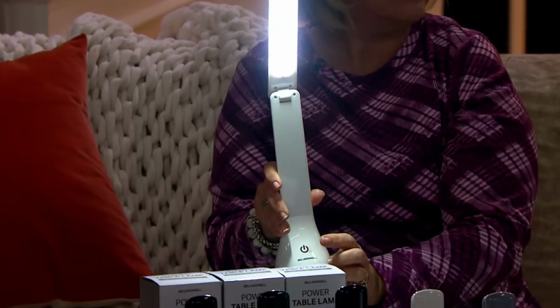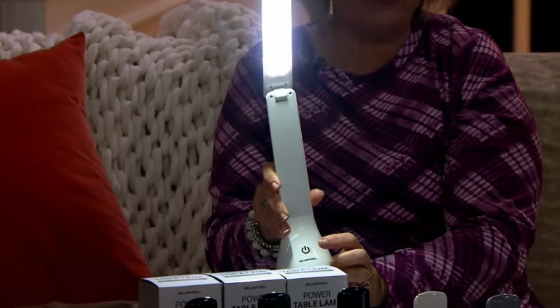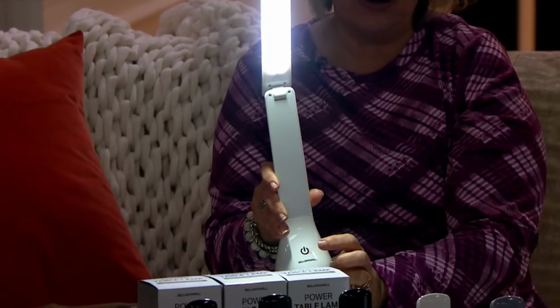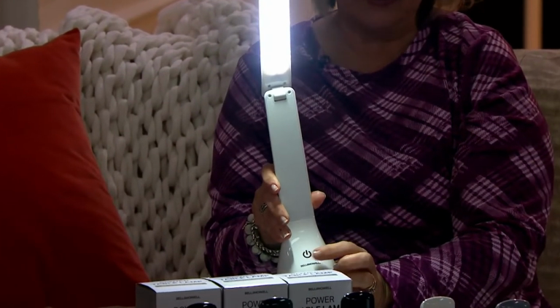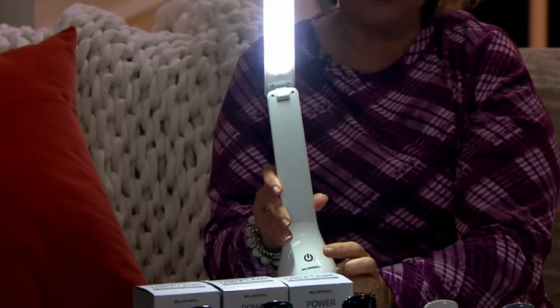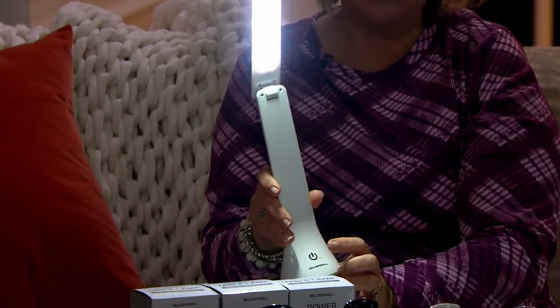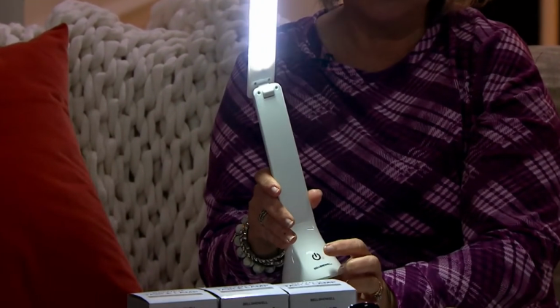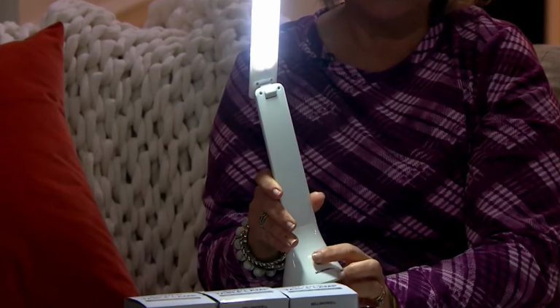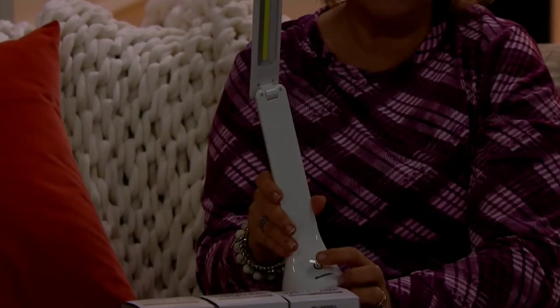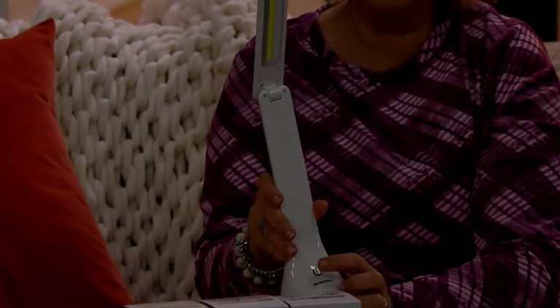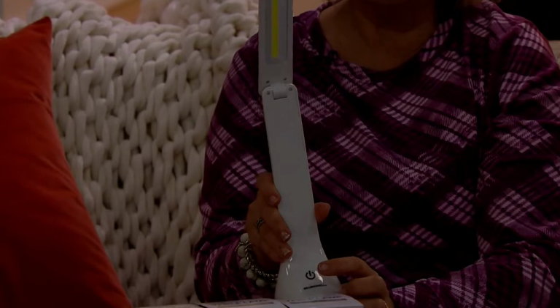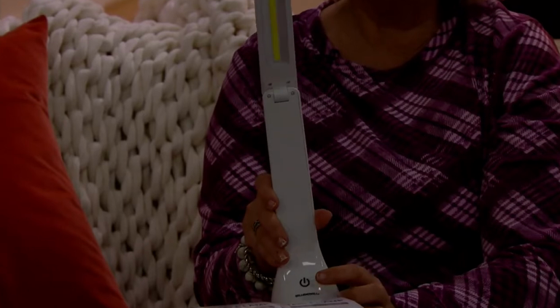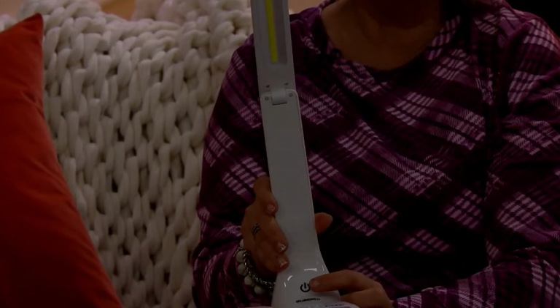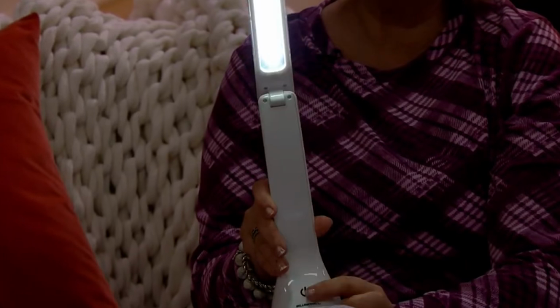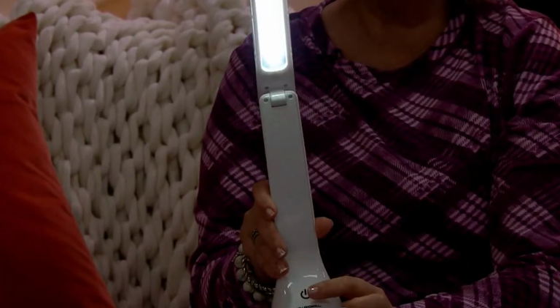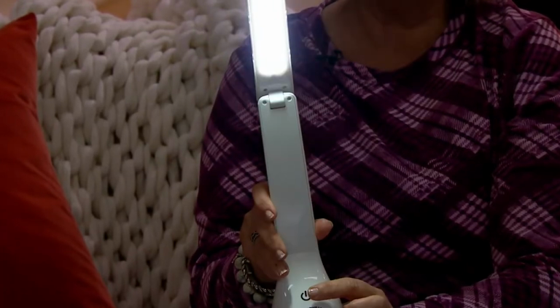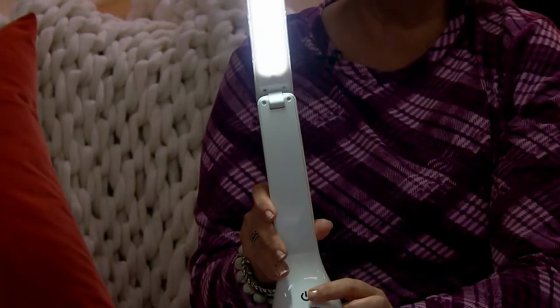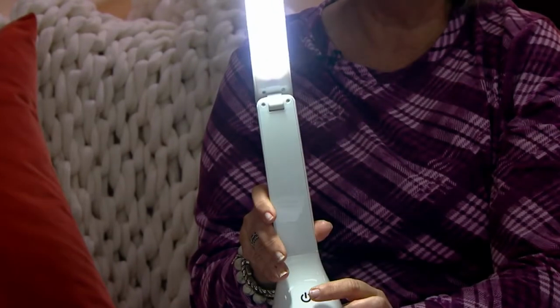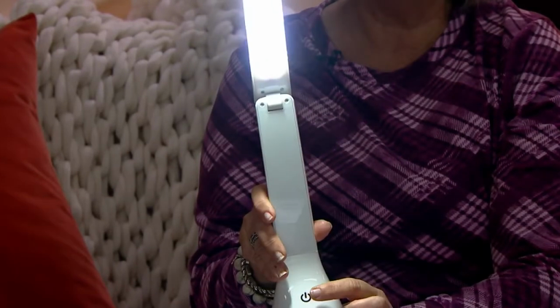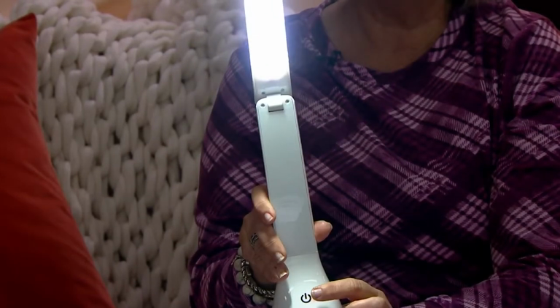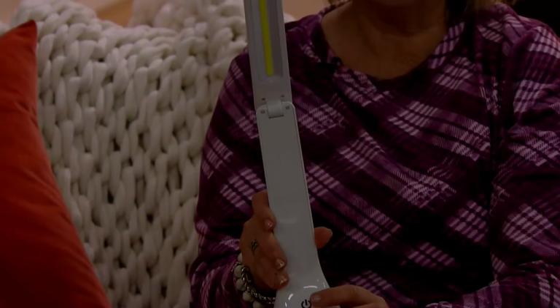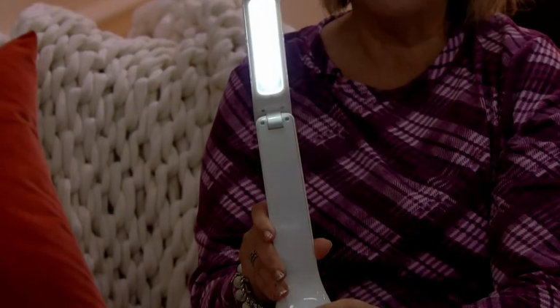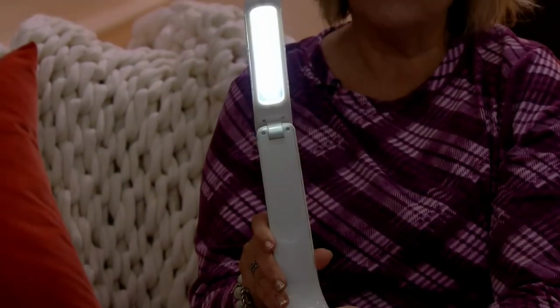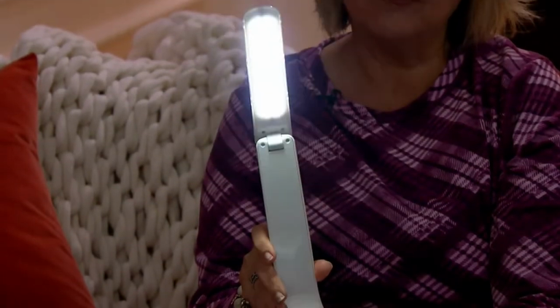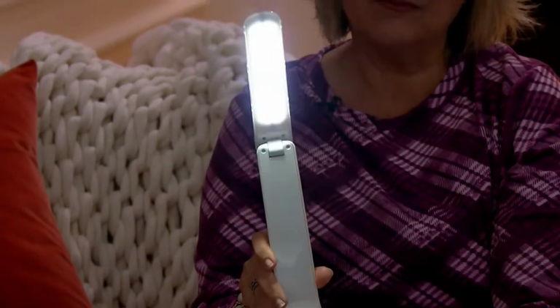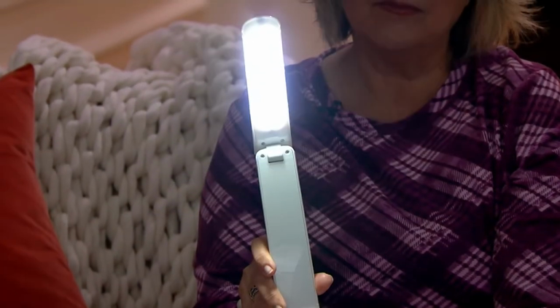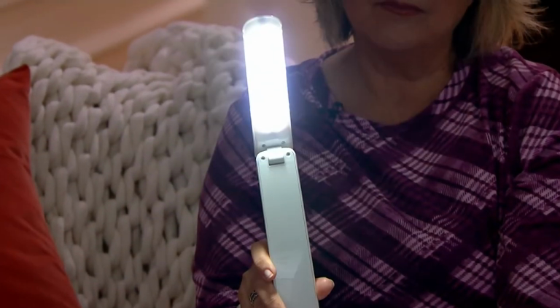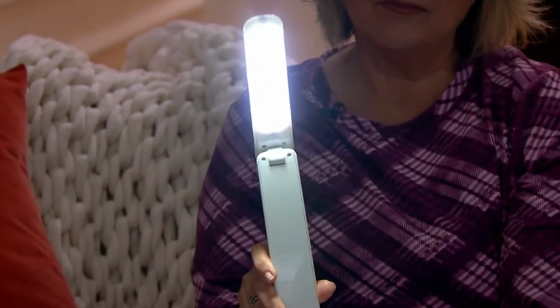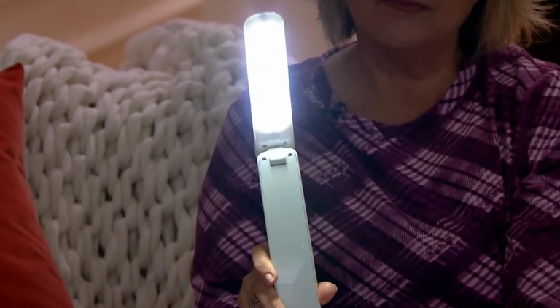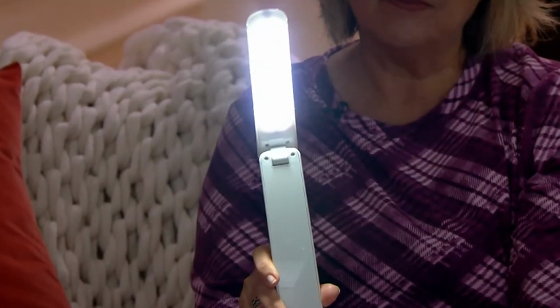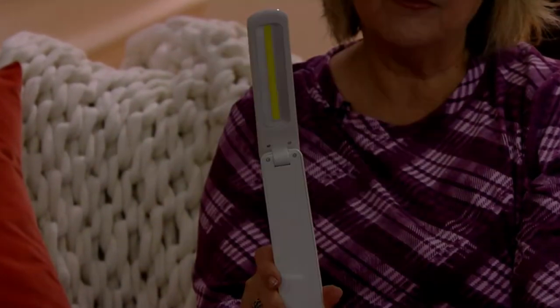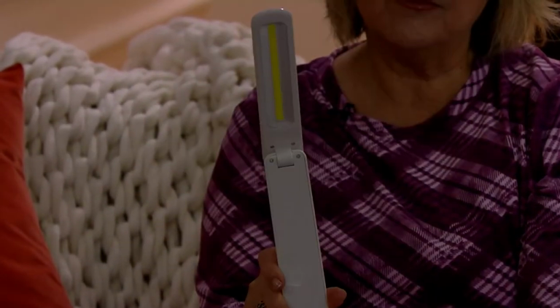And then off again. So super modern, super sleek, easy to use. Because of that COB LED technology, that's why you have all that brightness.